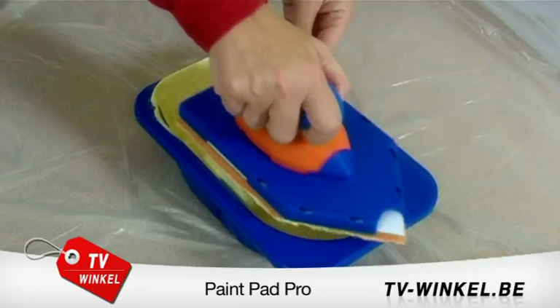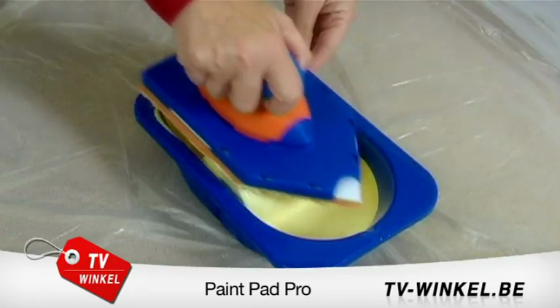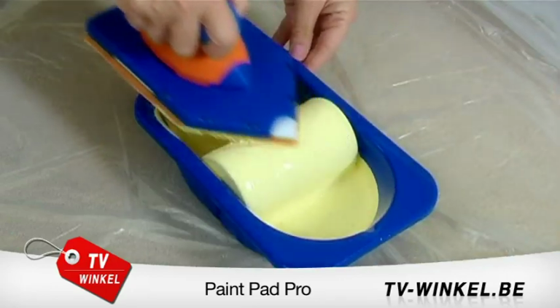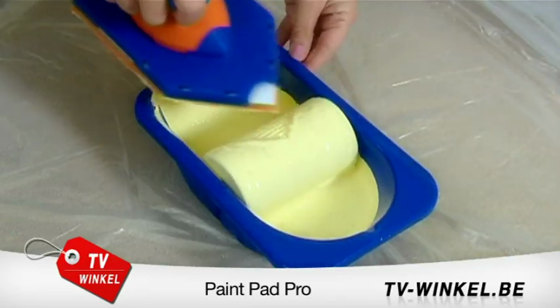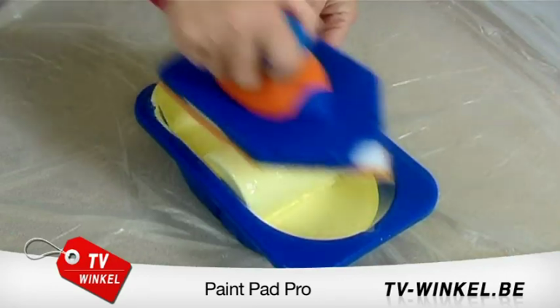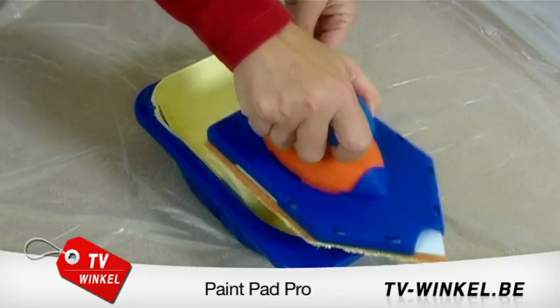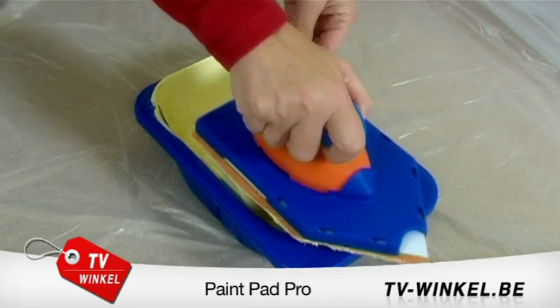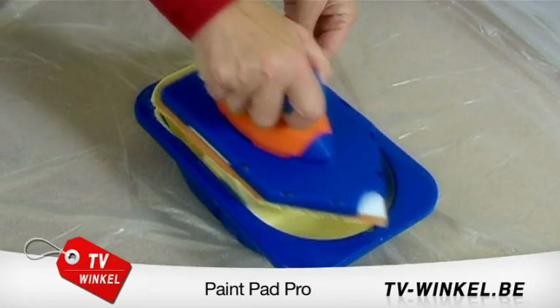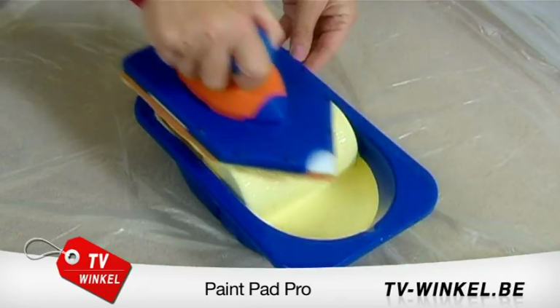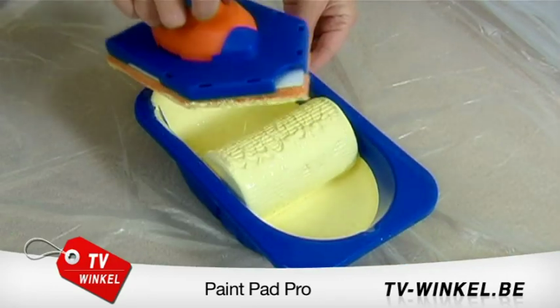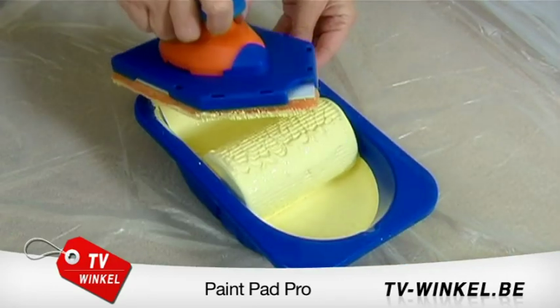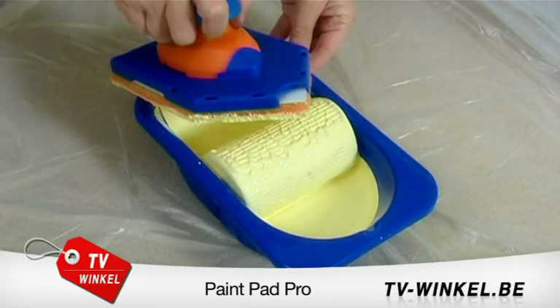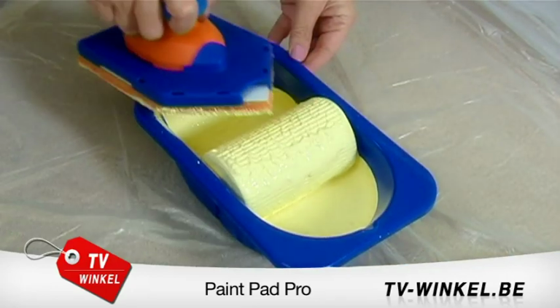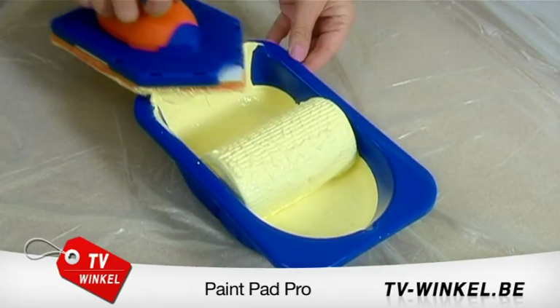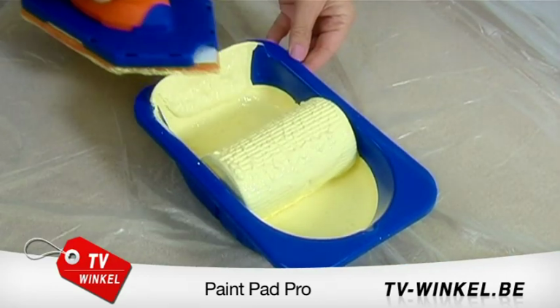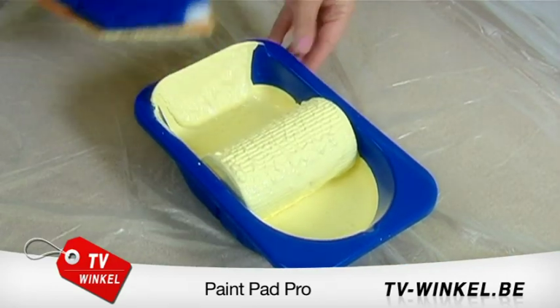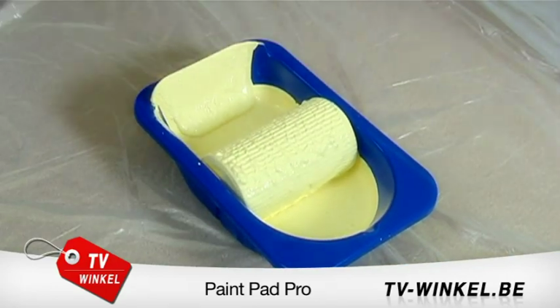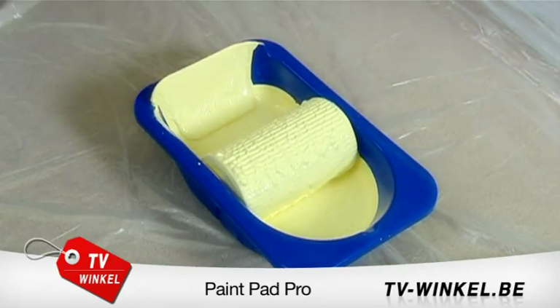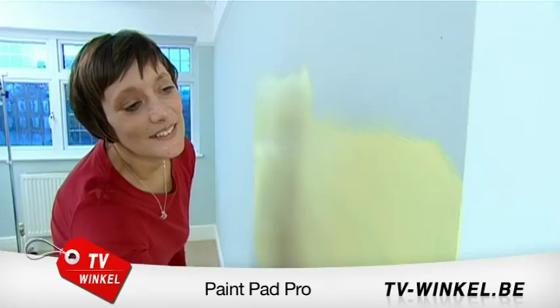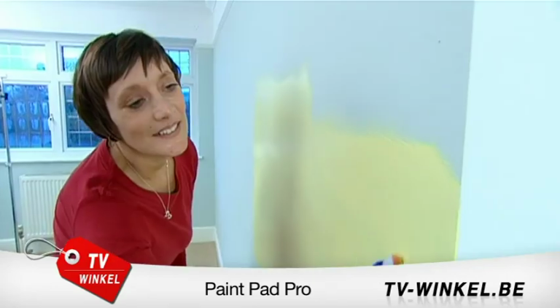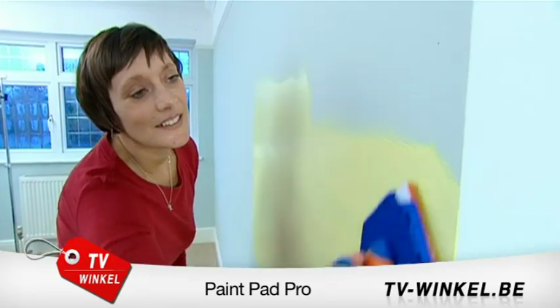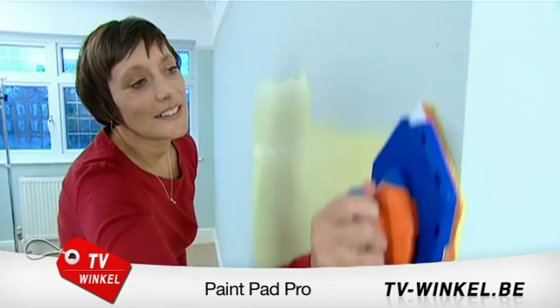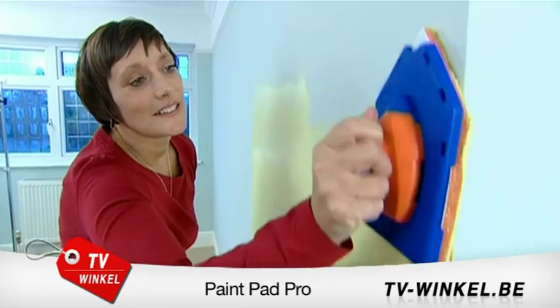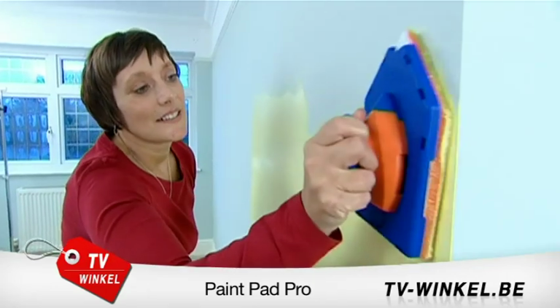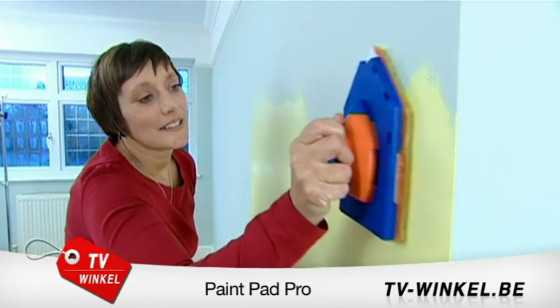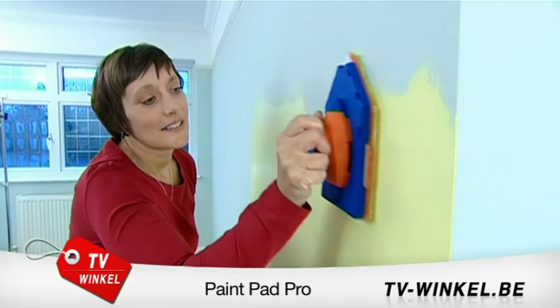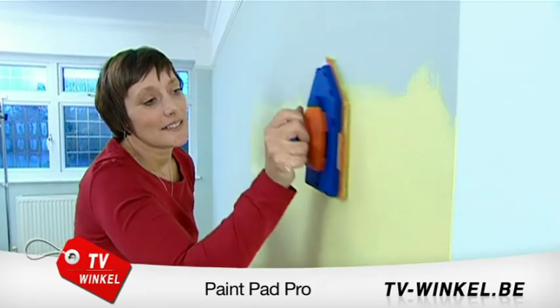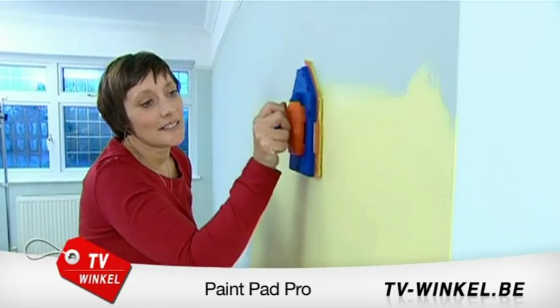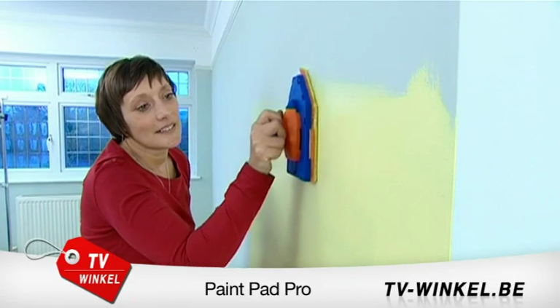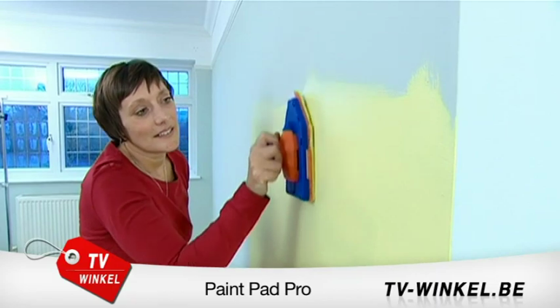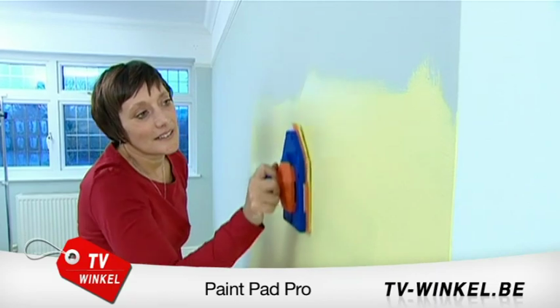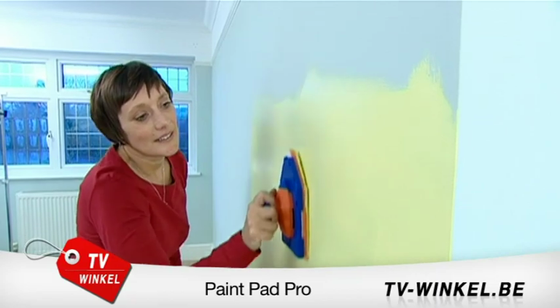It's so easy — load the paint, scrape off the excess, and see how the paint covers large areas fast.